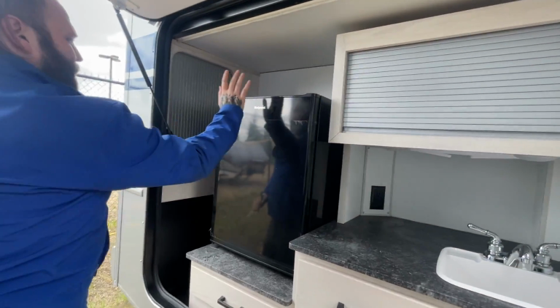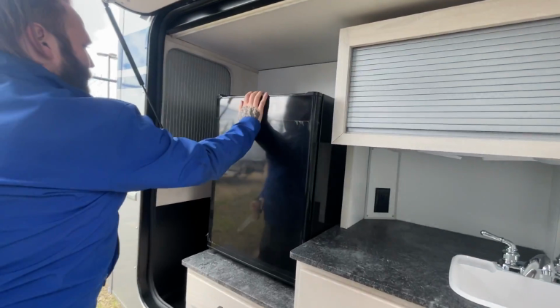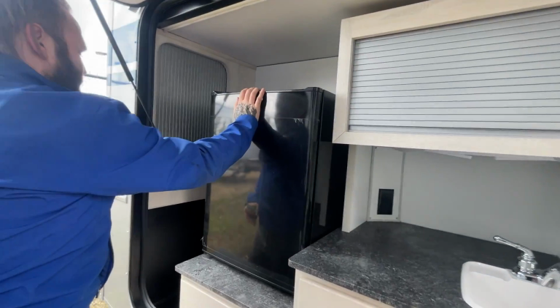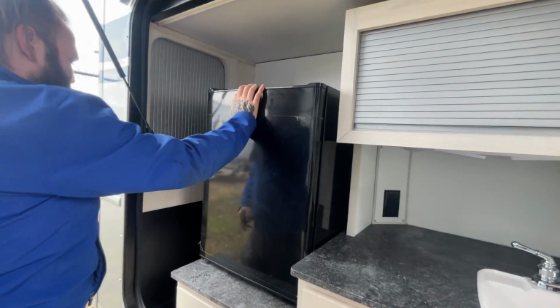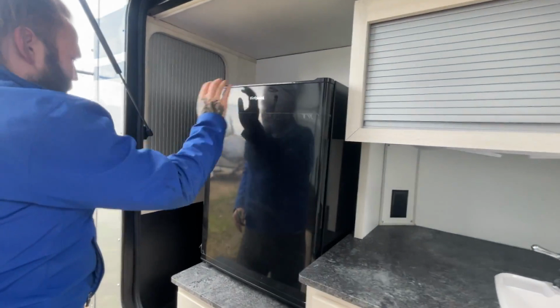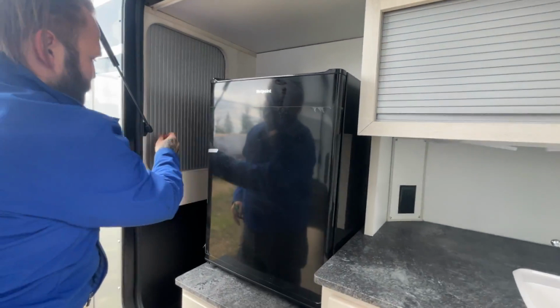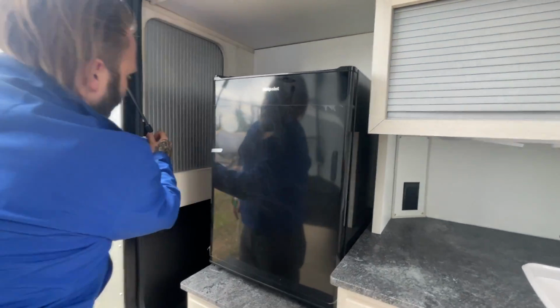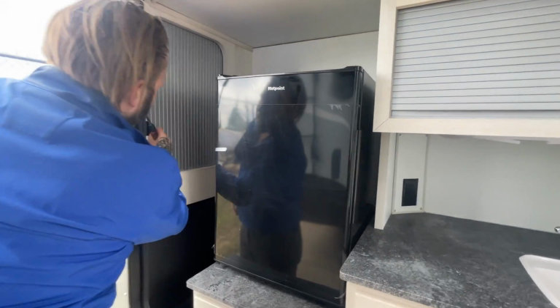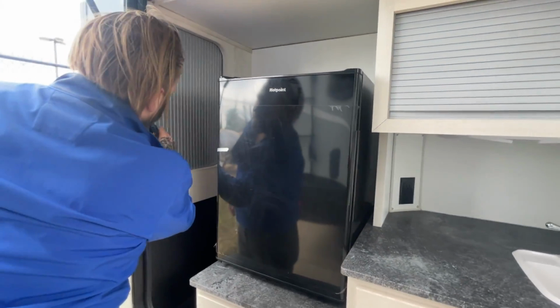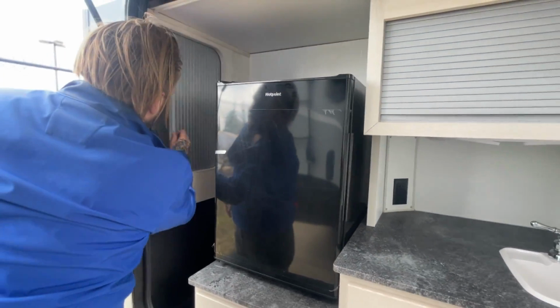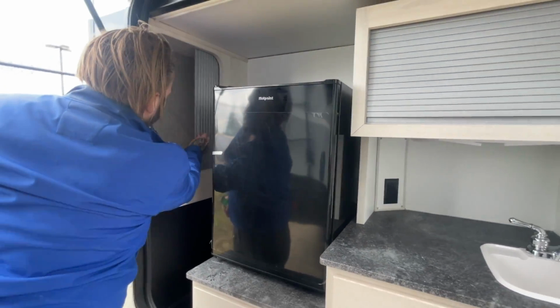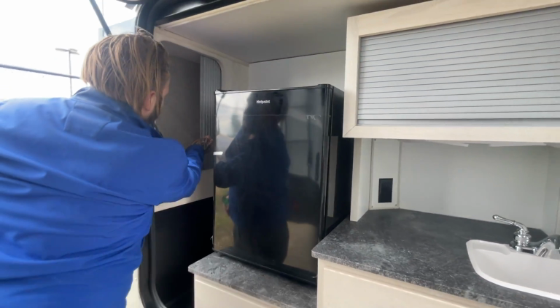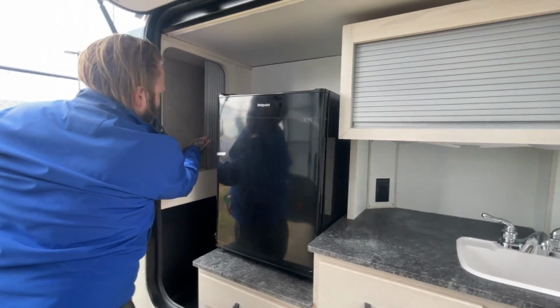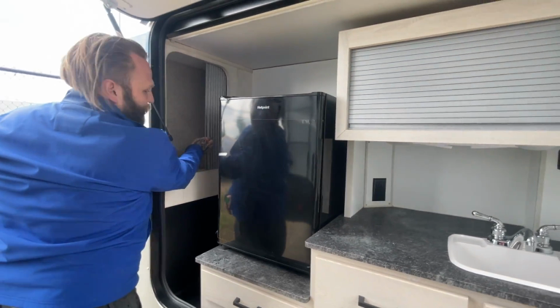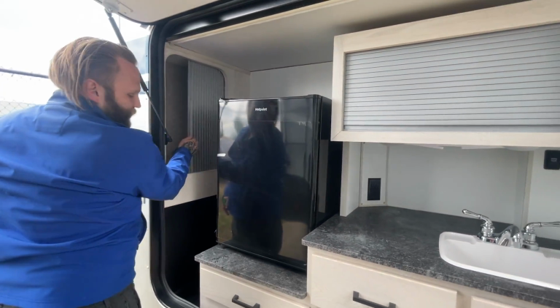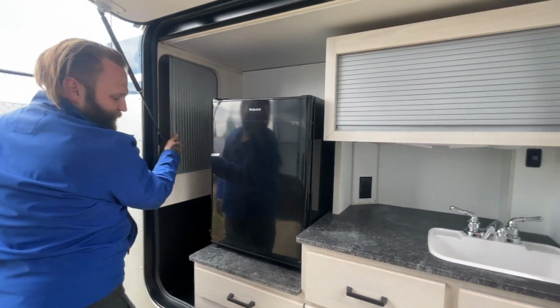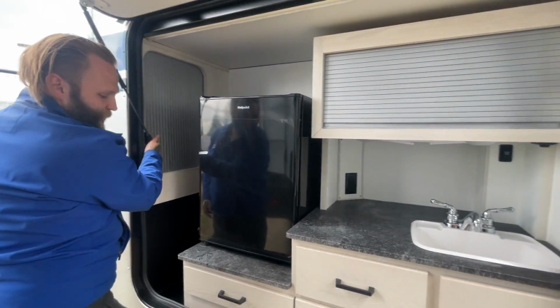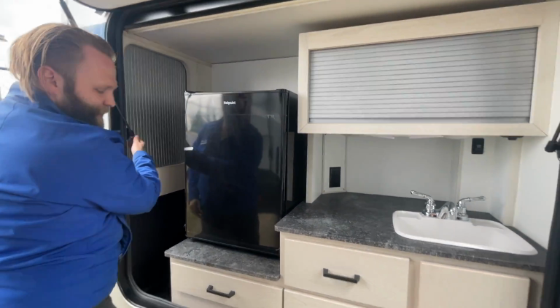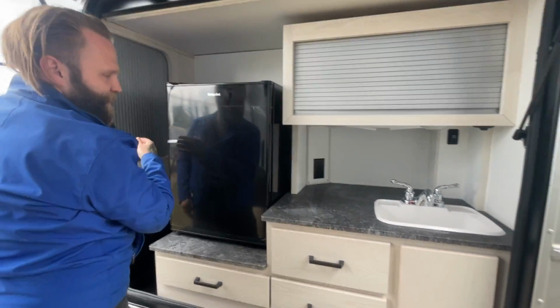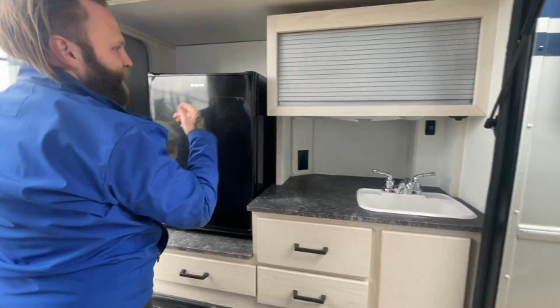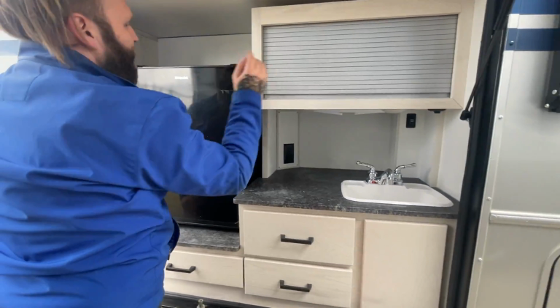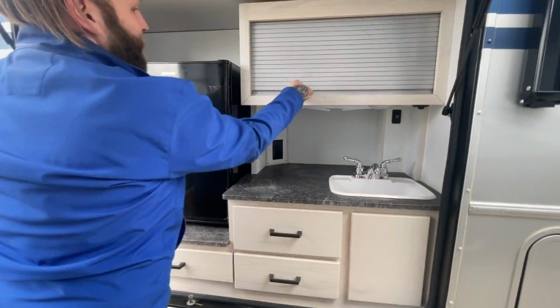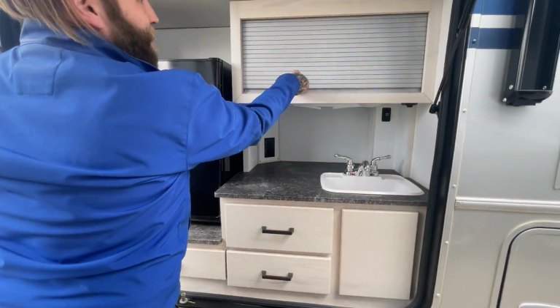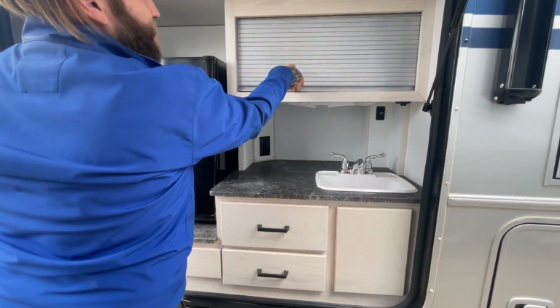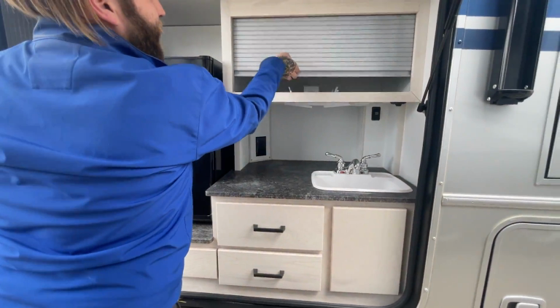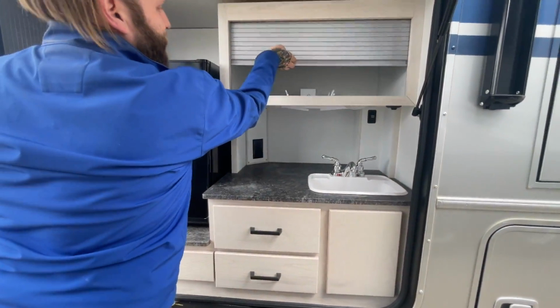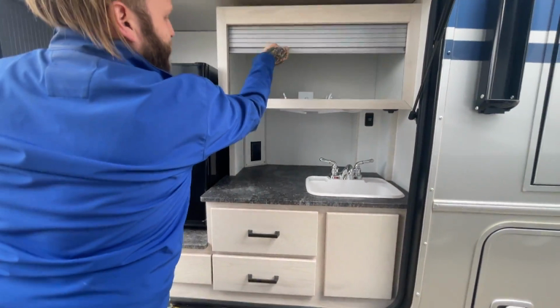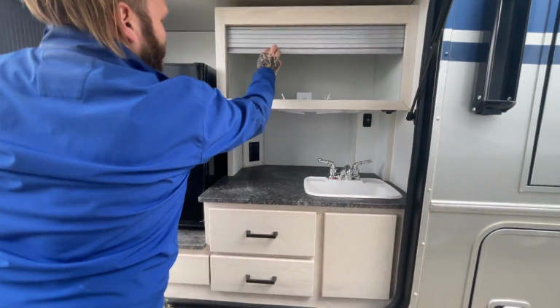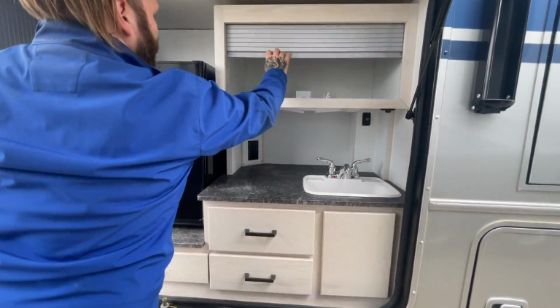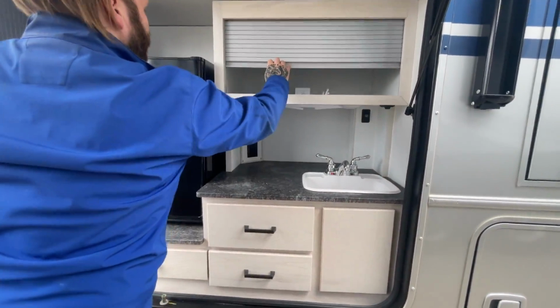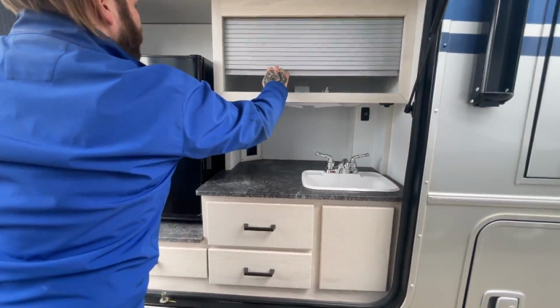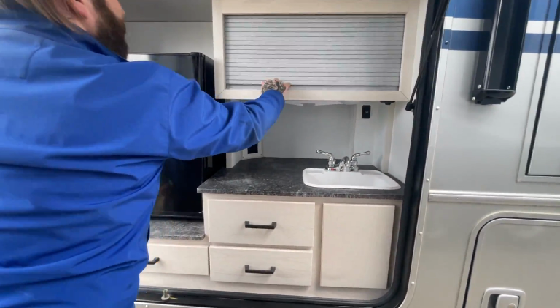You got your fridge, and a little bit of hidden storage on the sides. Nice — great little unit in here.